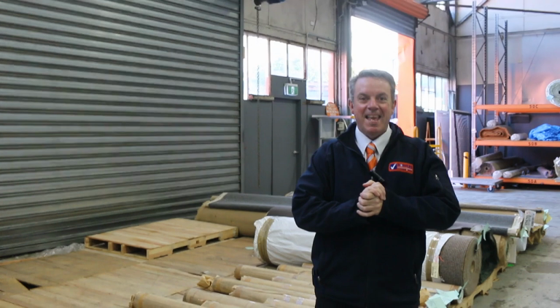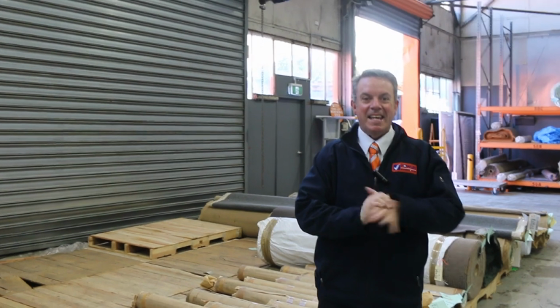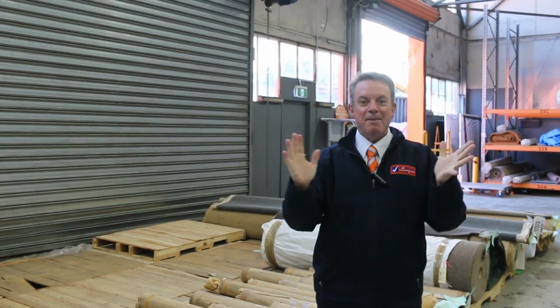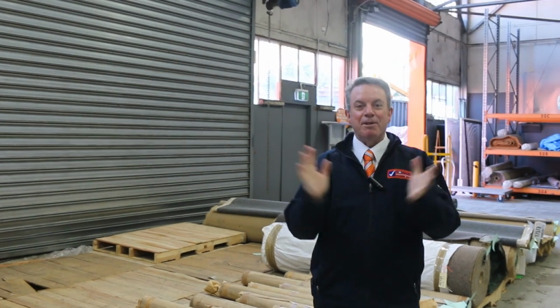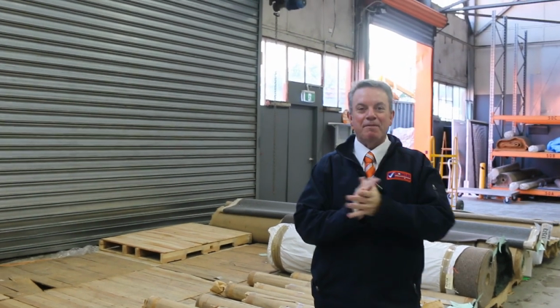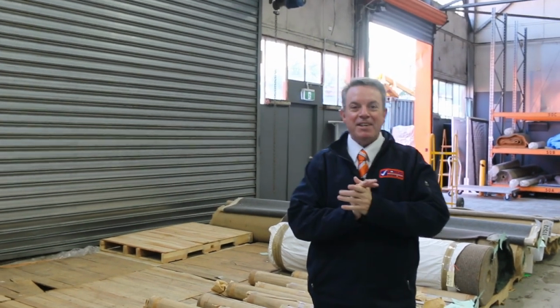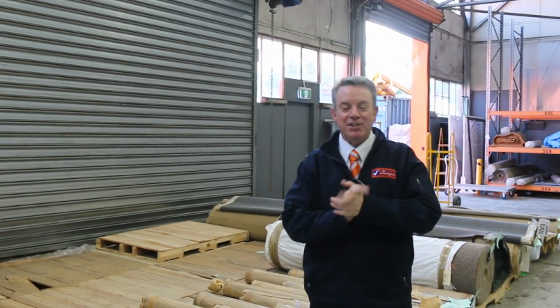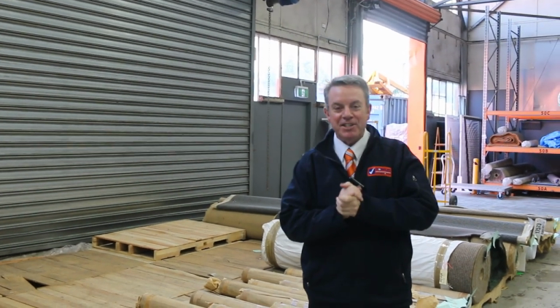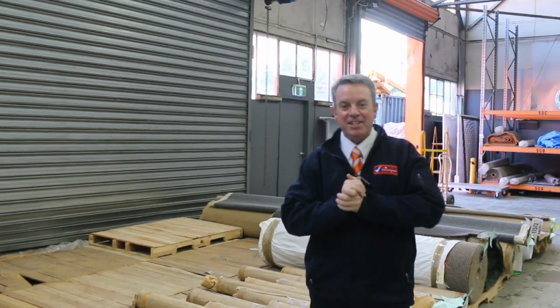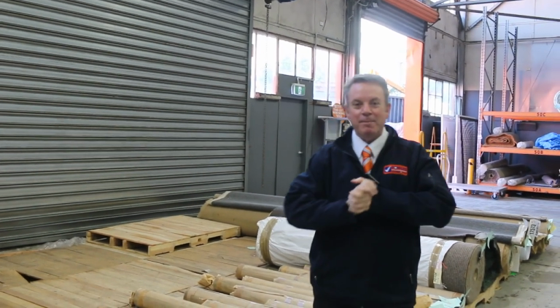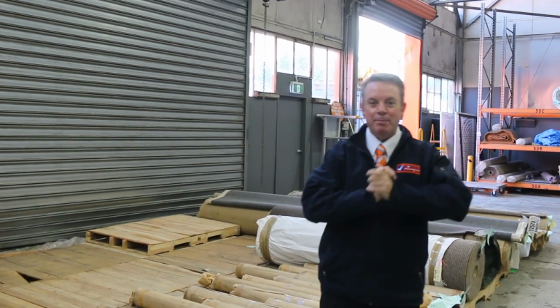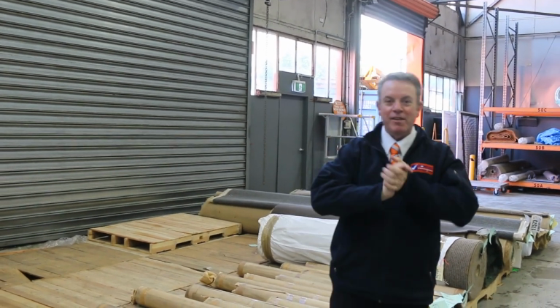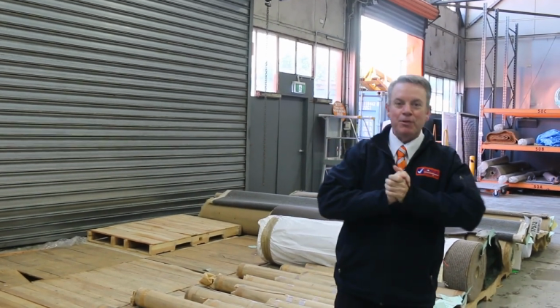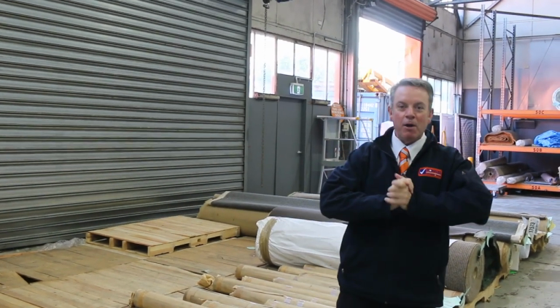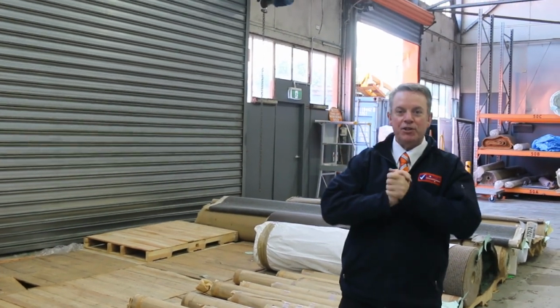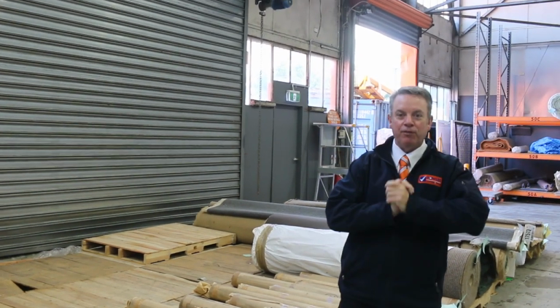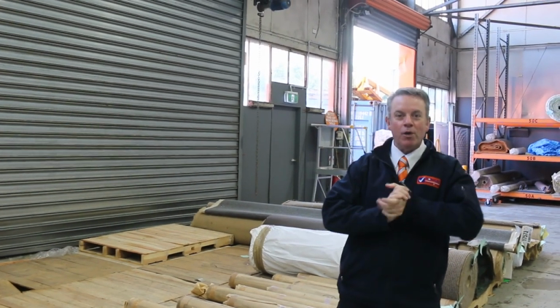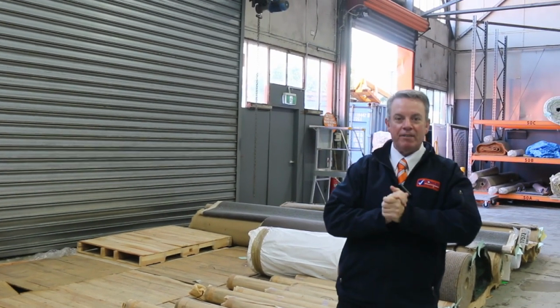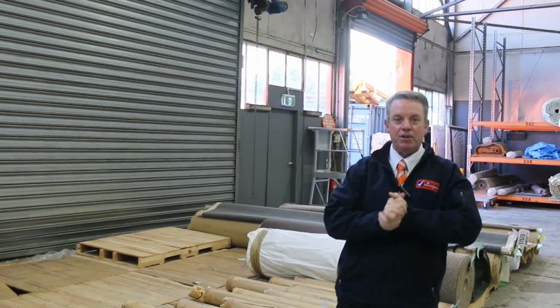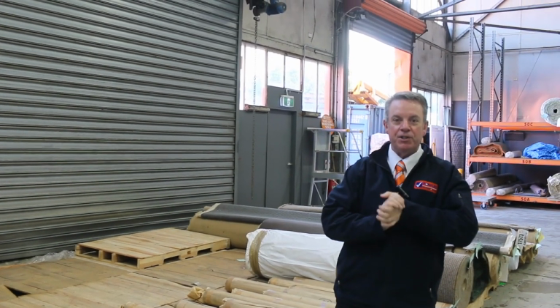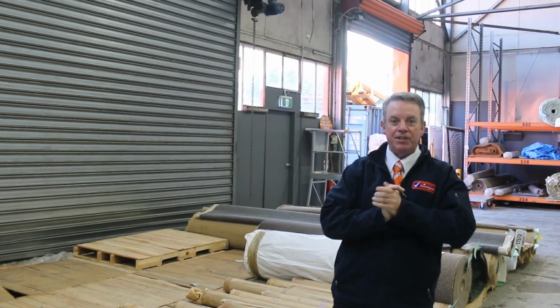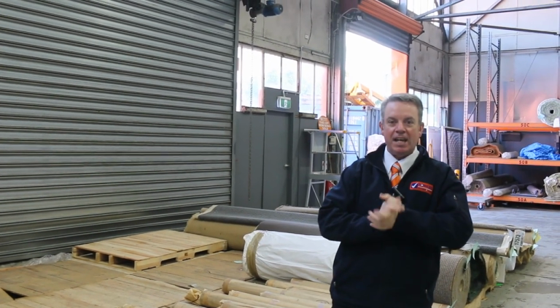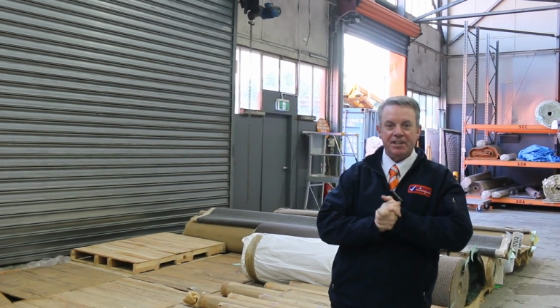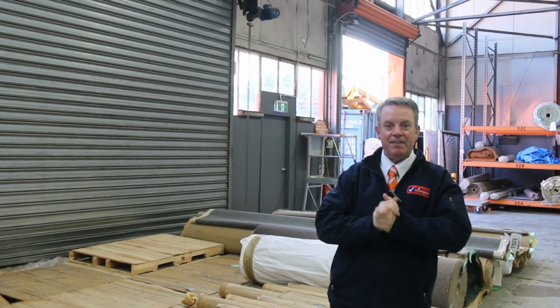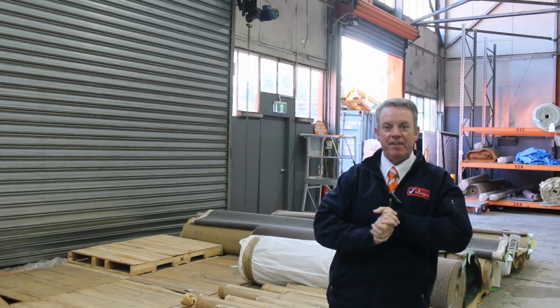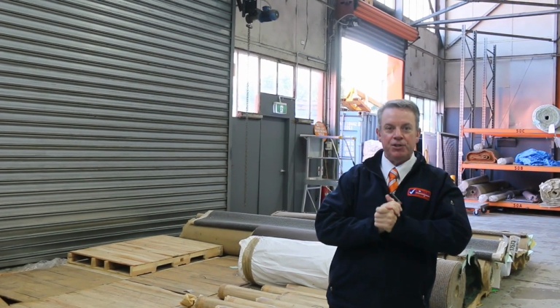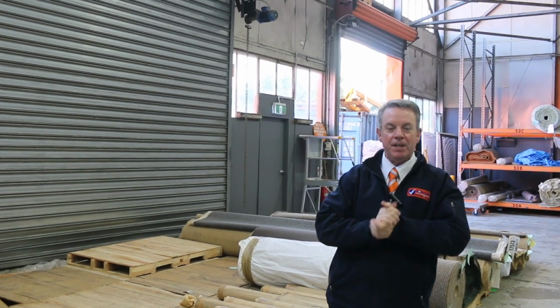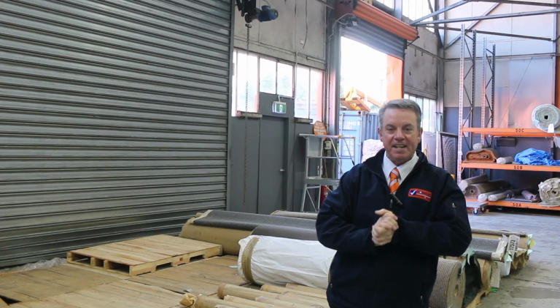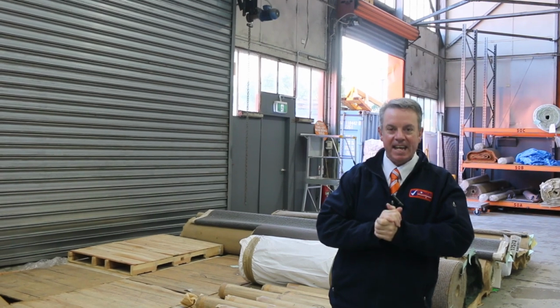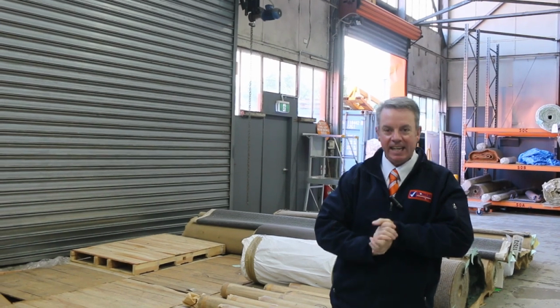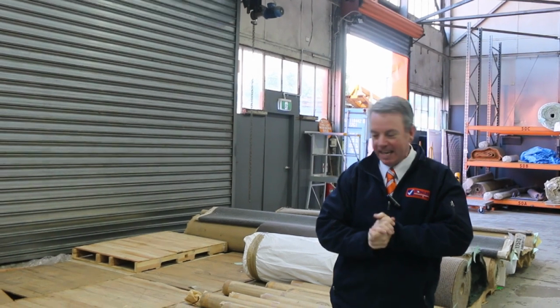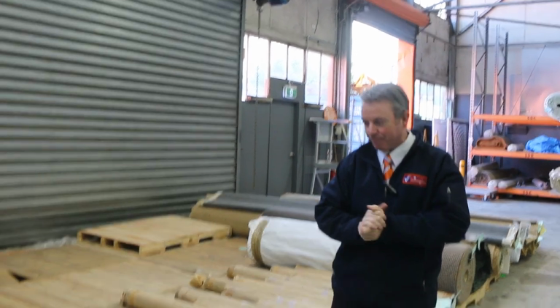G'day, I'm John from Vowles Auction Sales. I'm here to preview tomorrow's floor covering auction on the 7th of June at 10am.